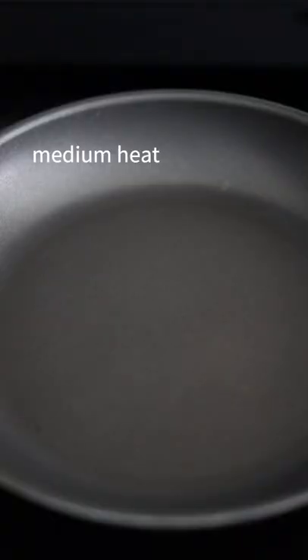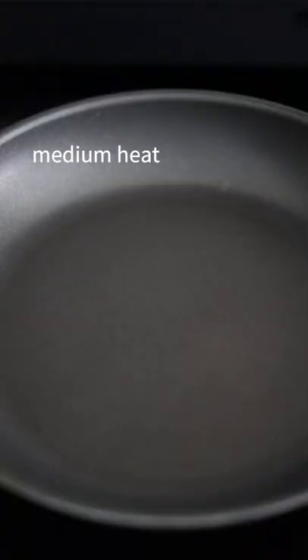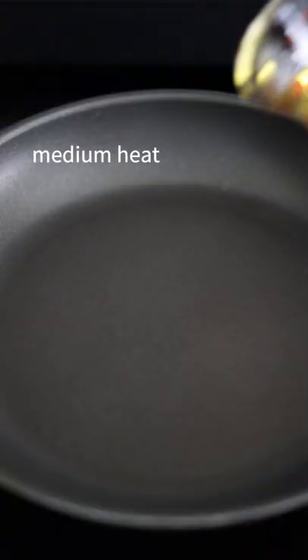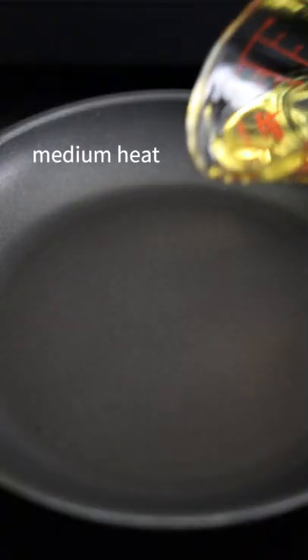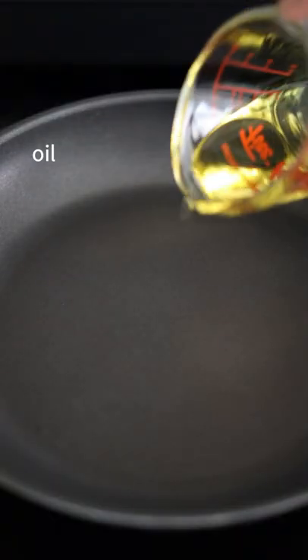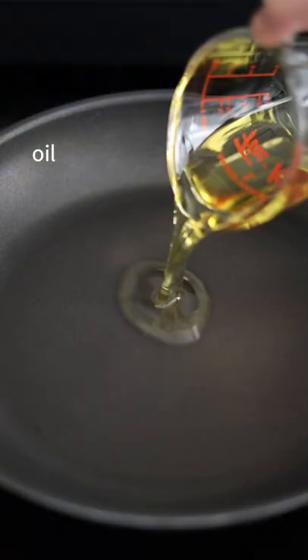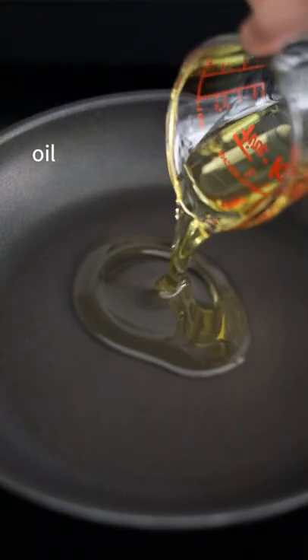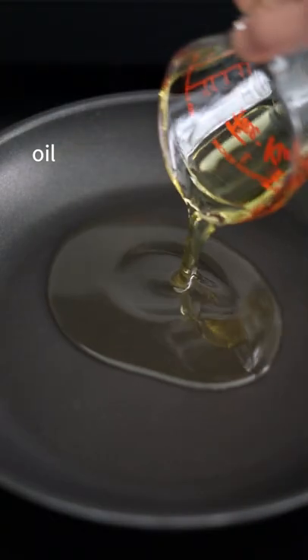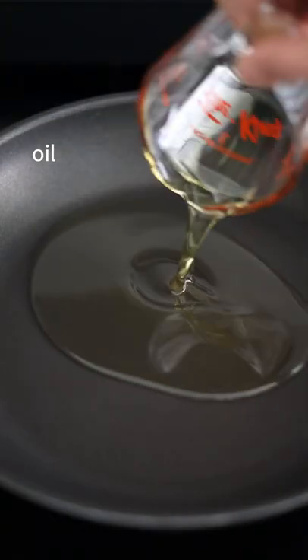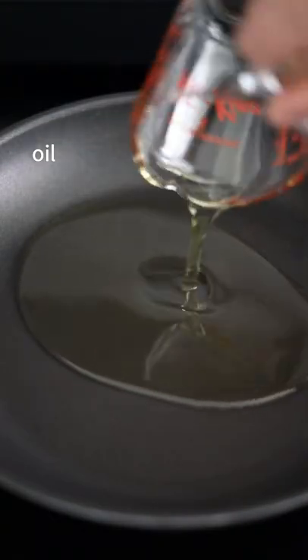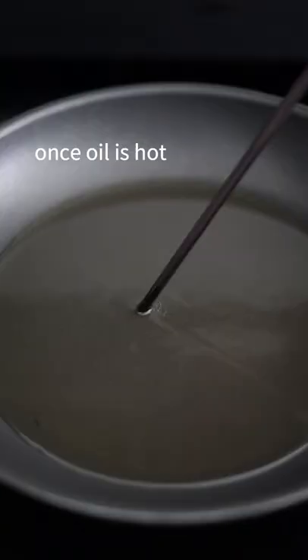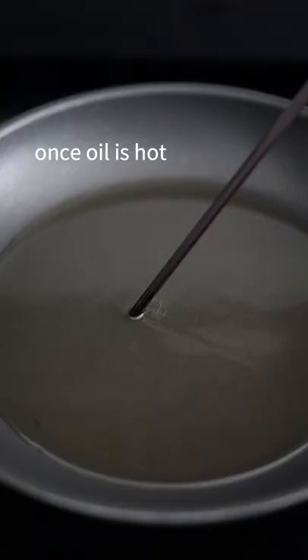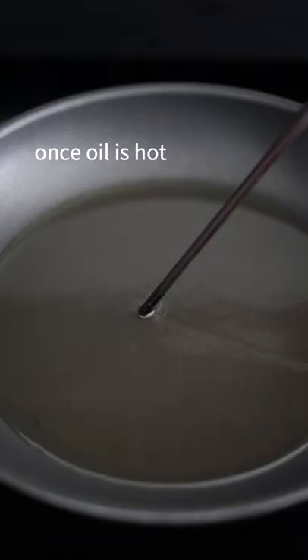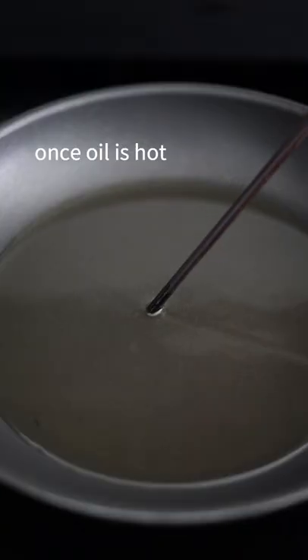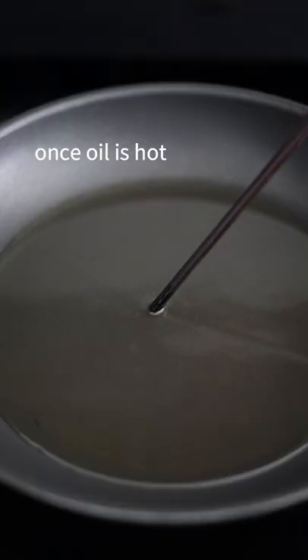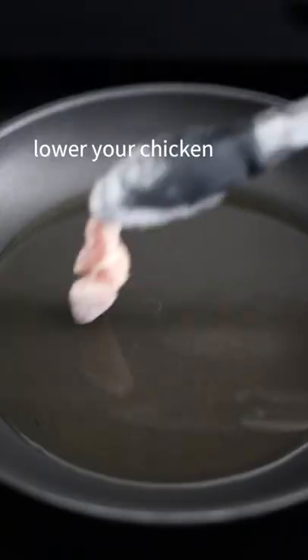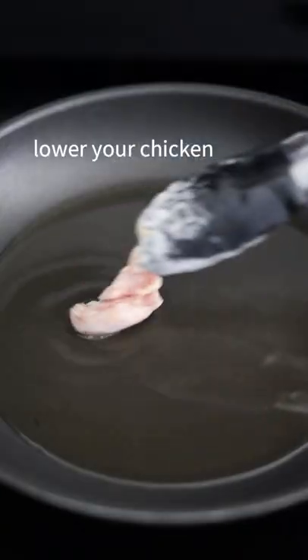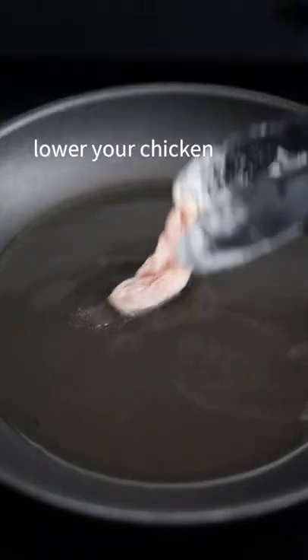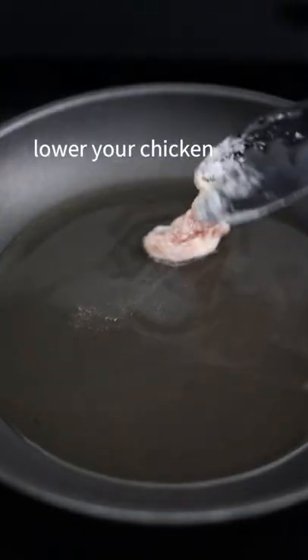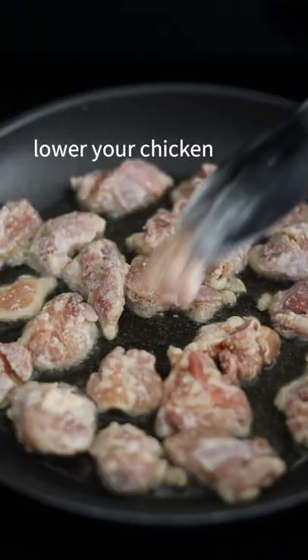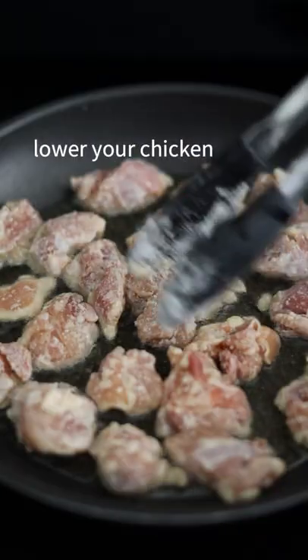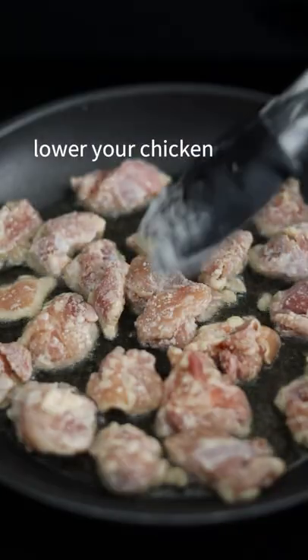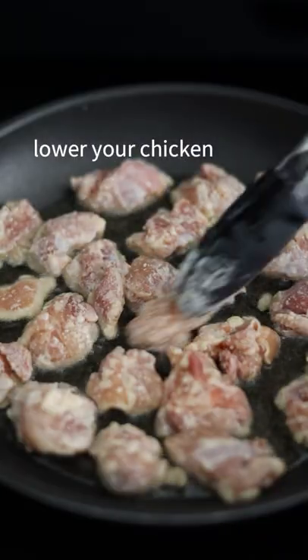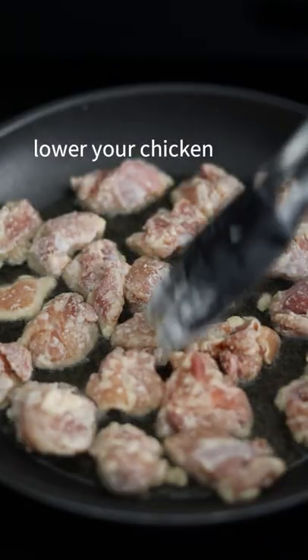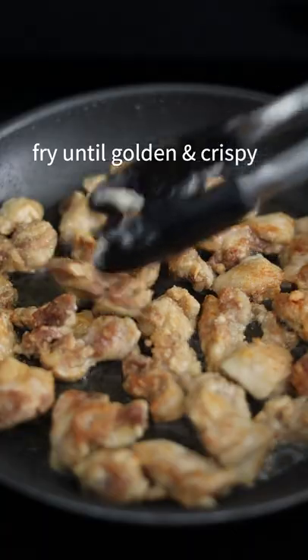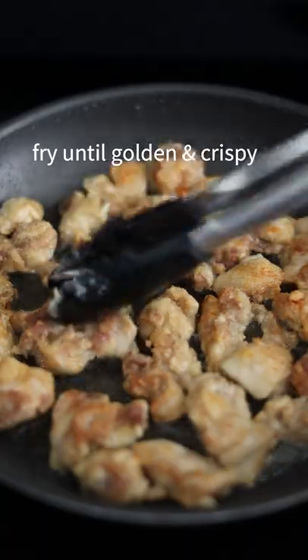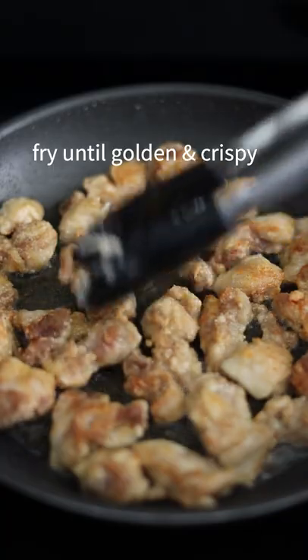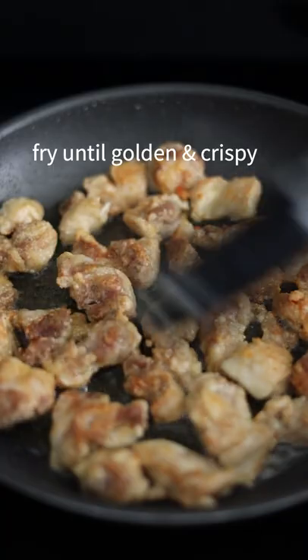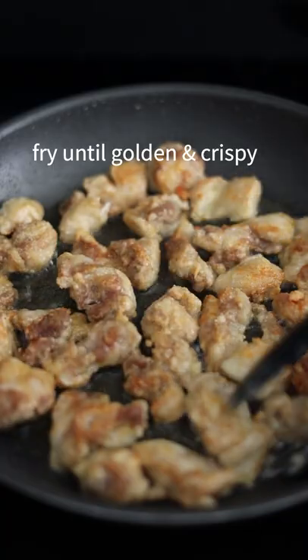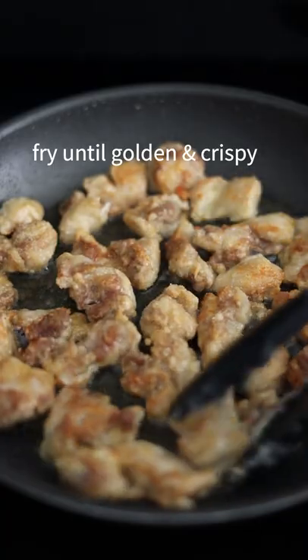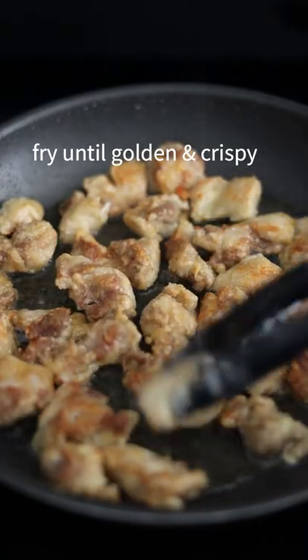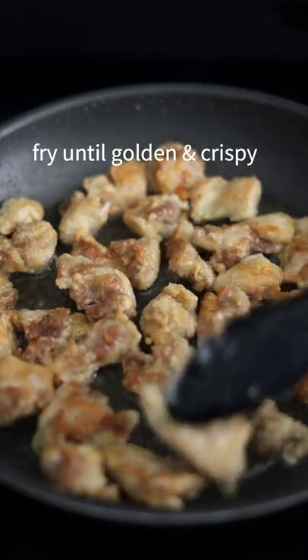Over medium heat, add oil. Once oil is hot, lower your chicken. Fry until golden and crispy.